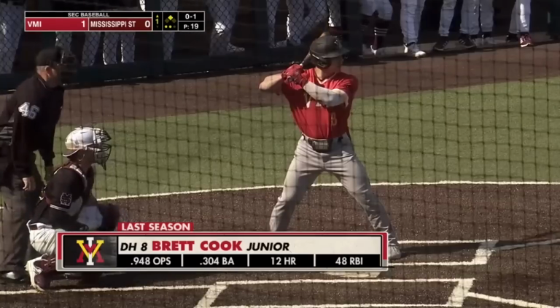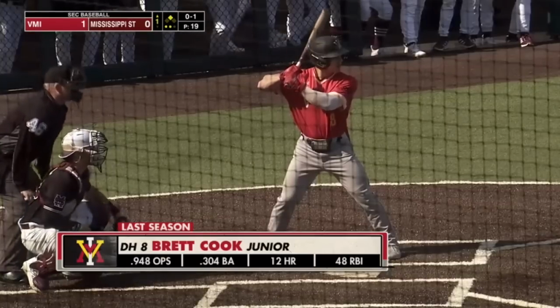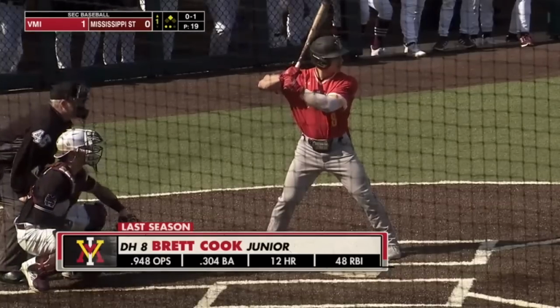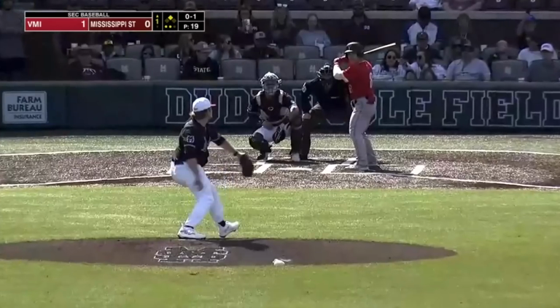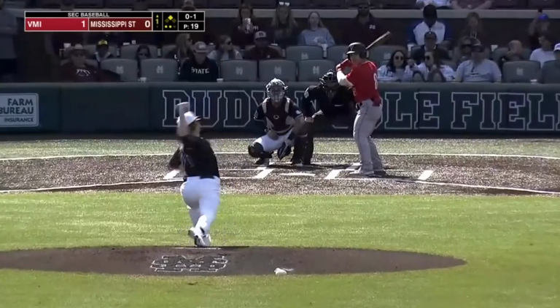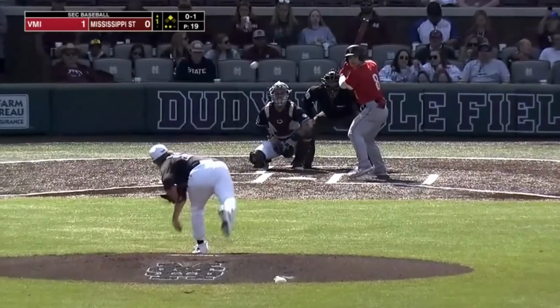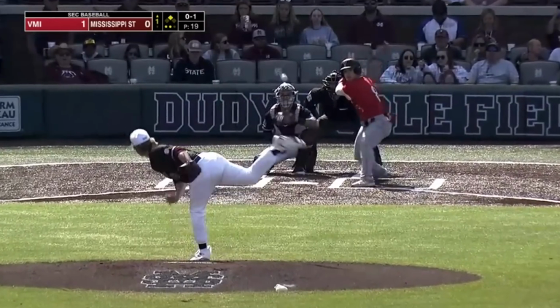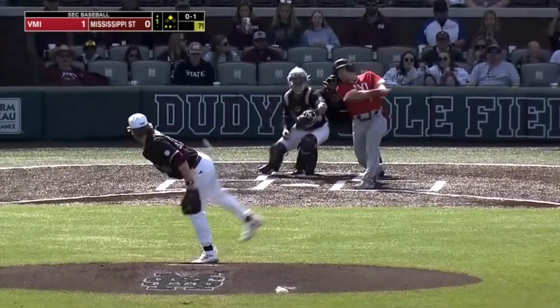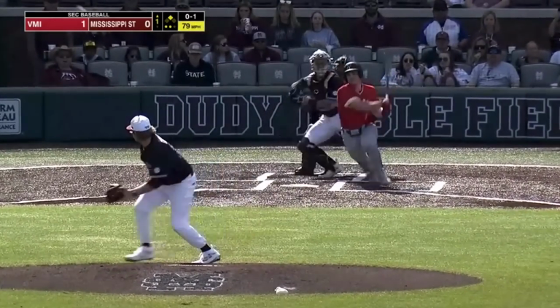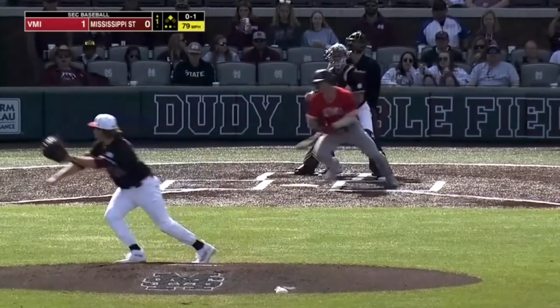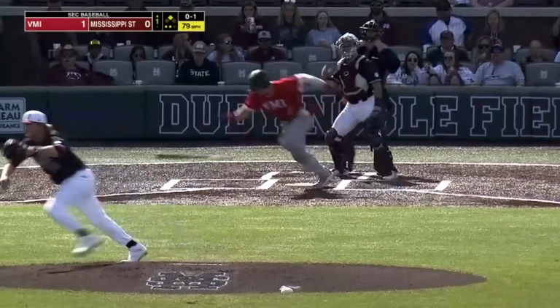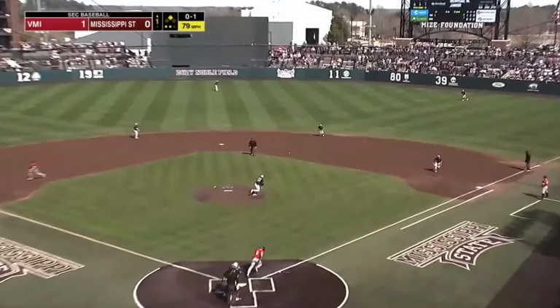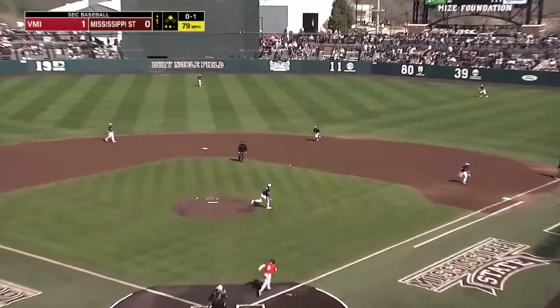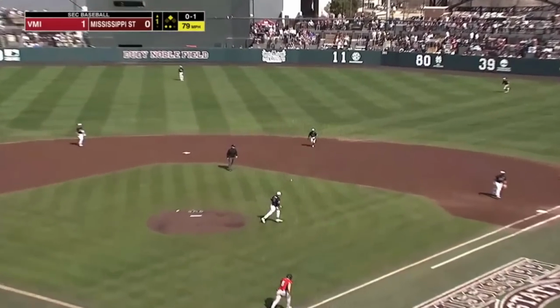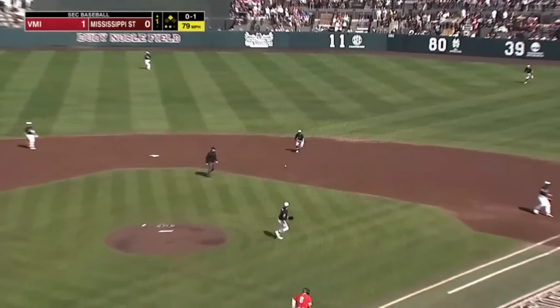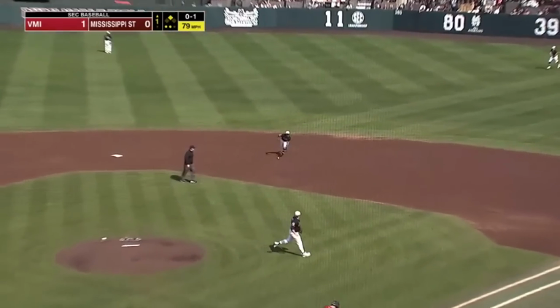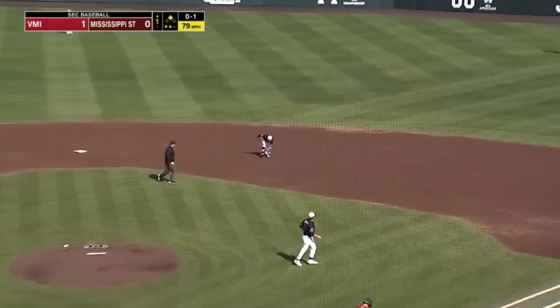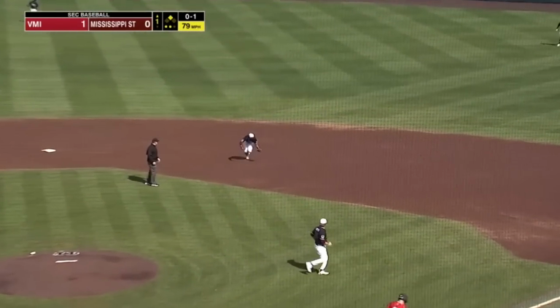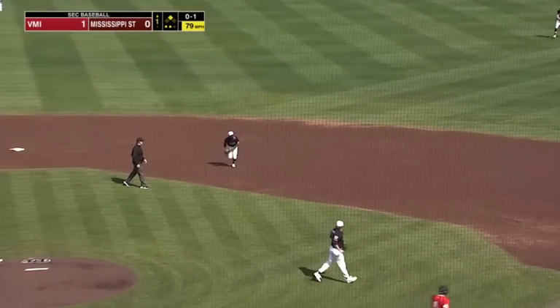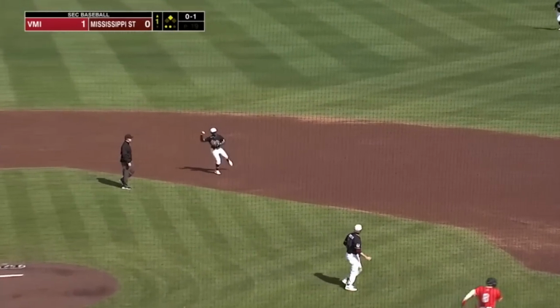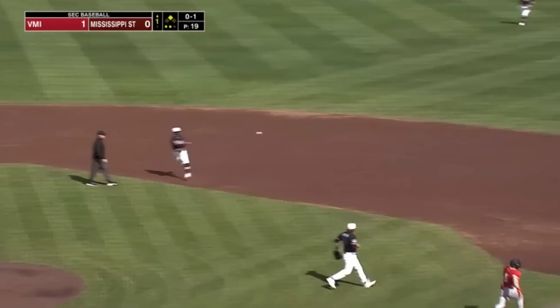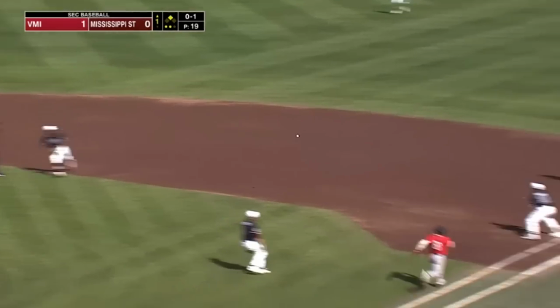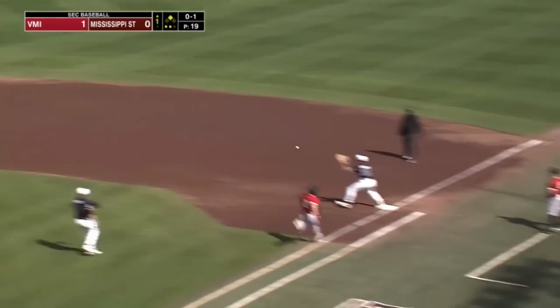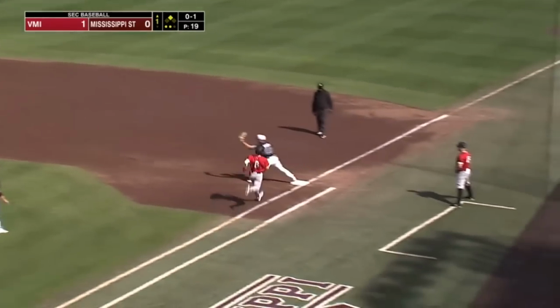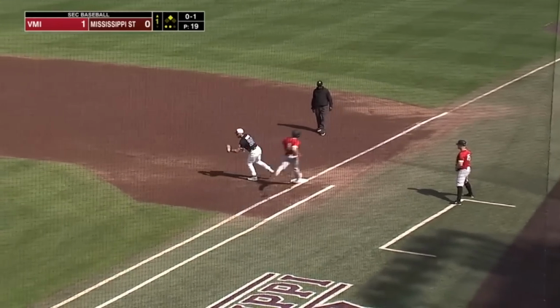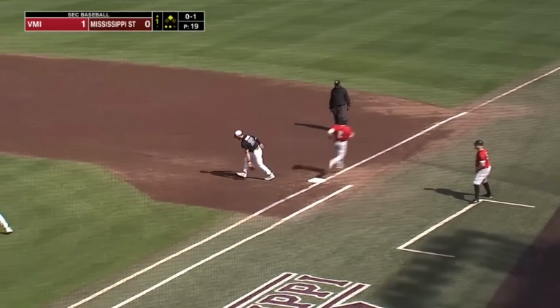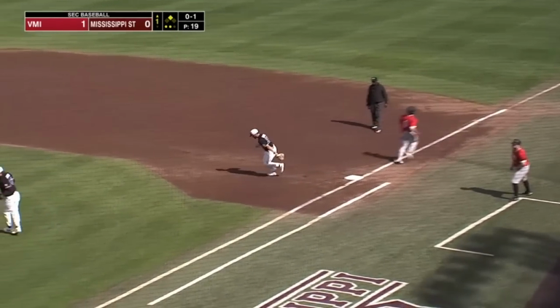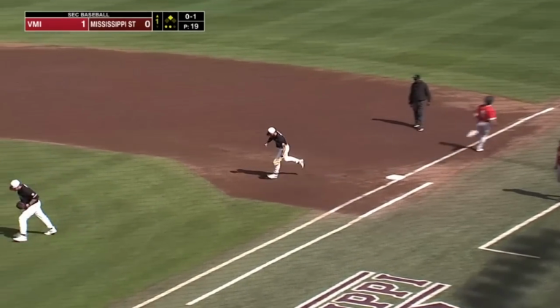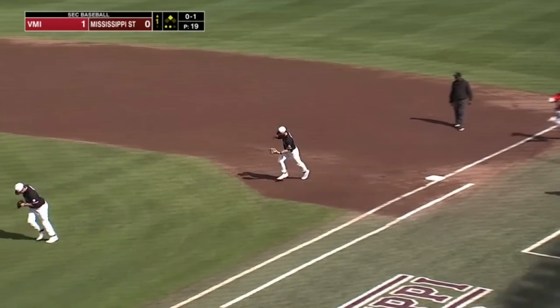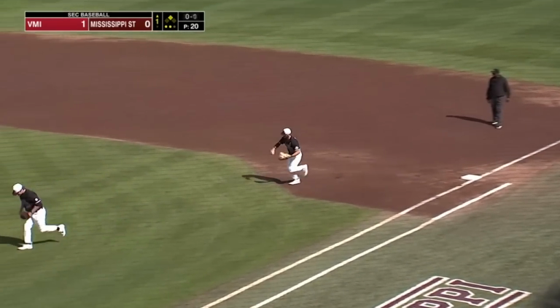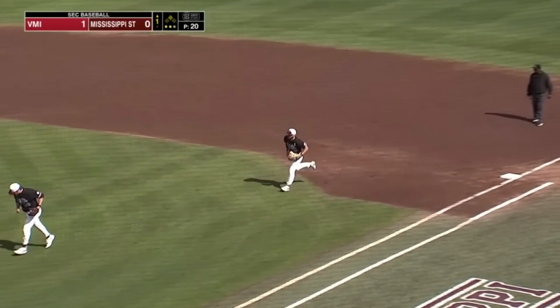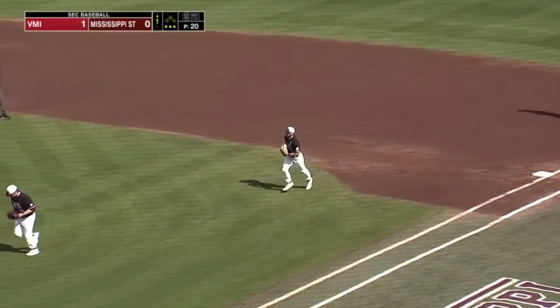Friday went 0 for 5 yesterday. Runner going, there's a ground ball on the right side. Imani Larry on, makes the throw, and that will end the inning.